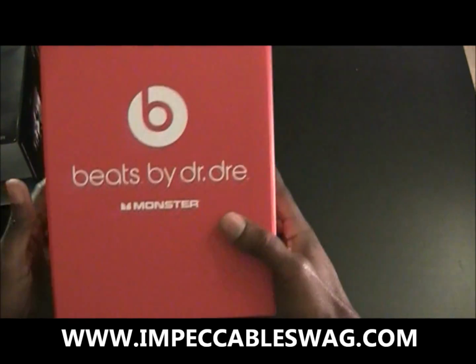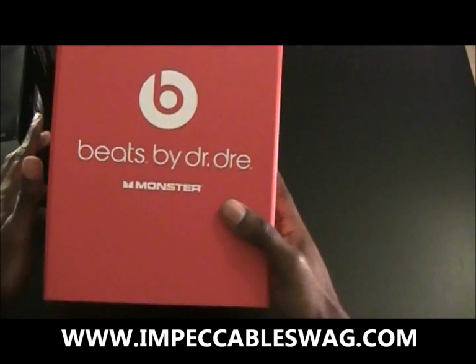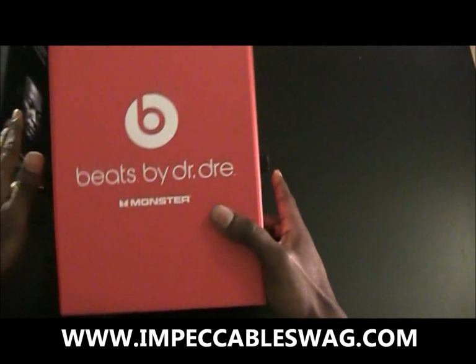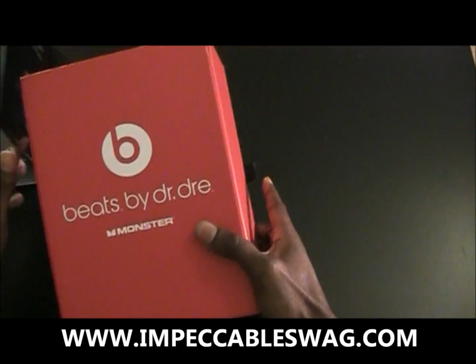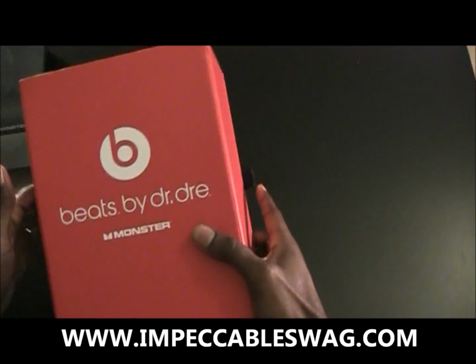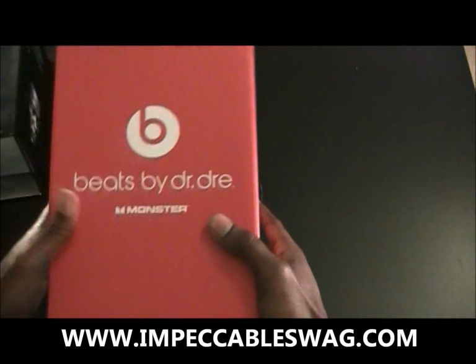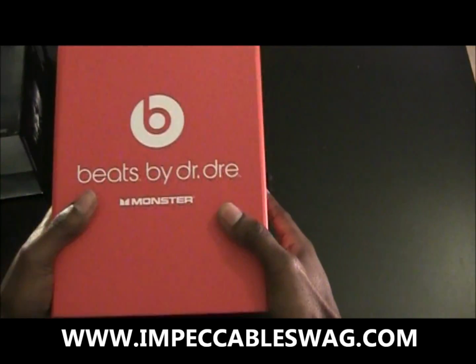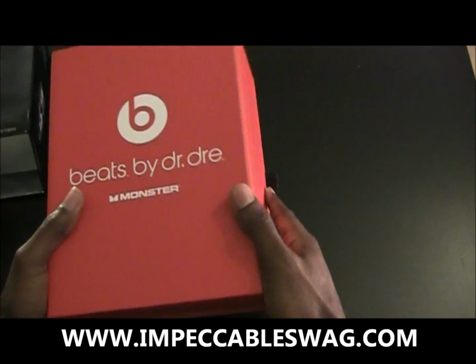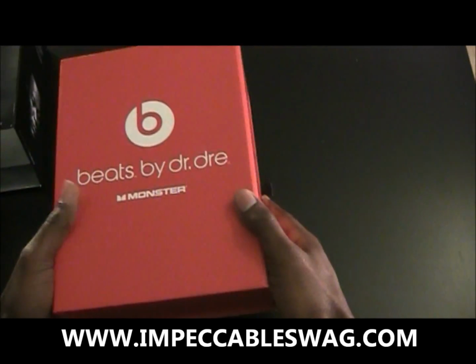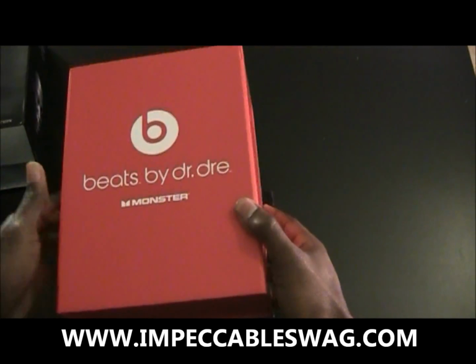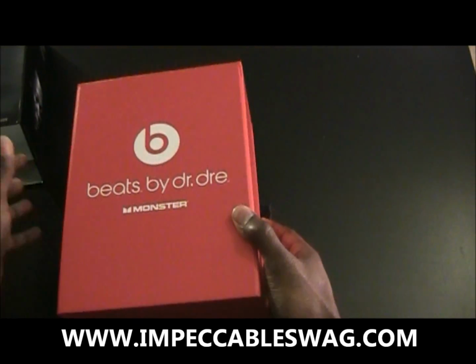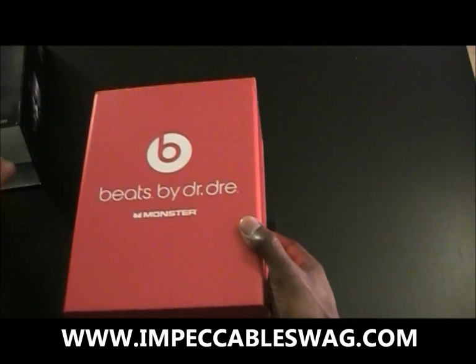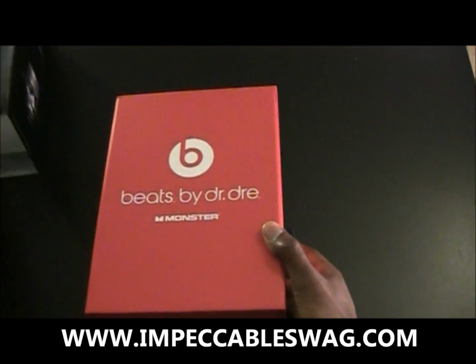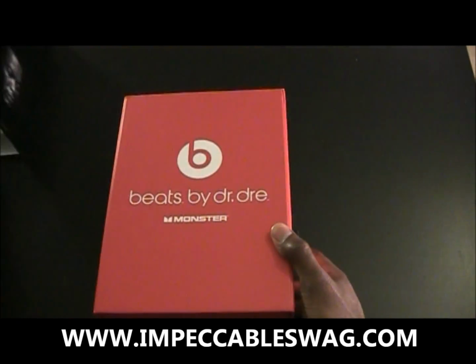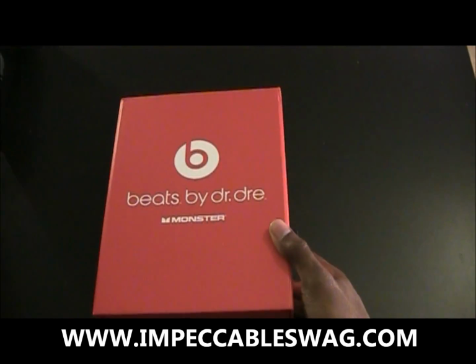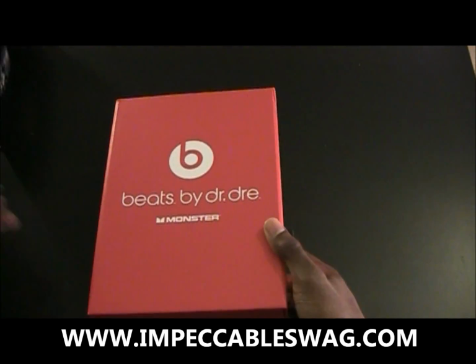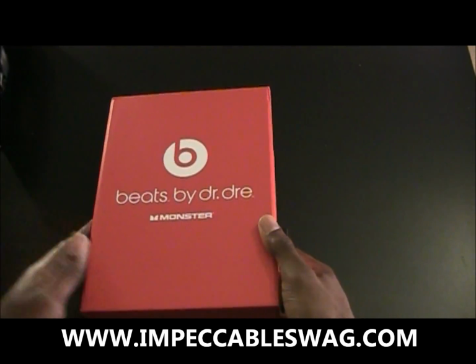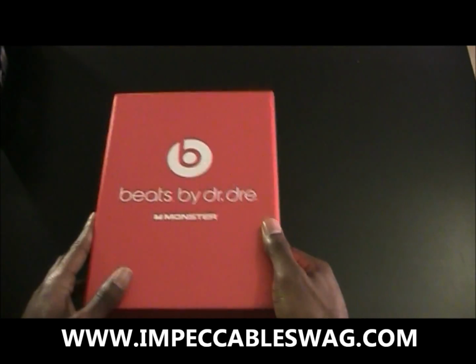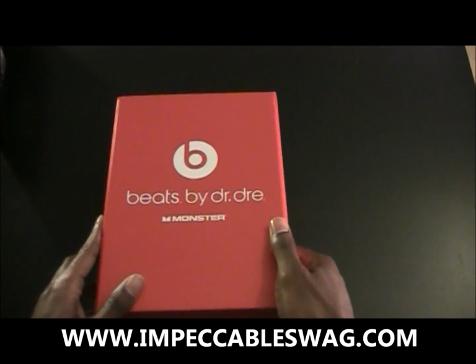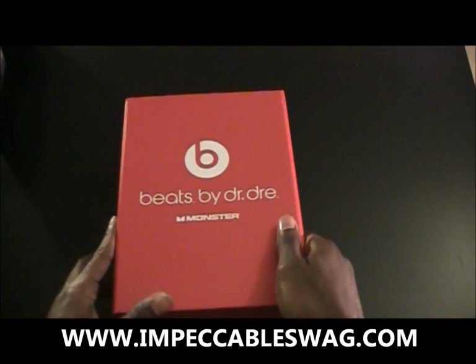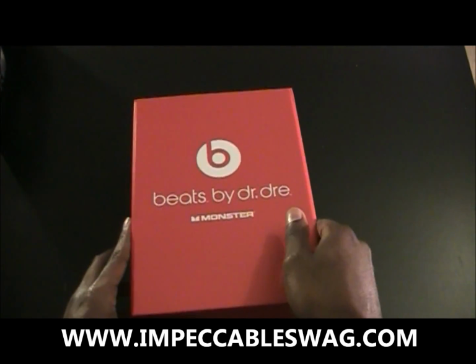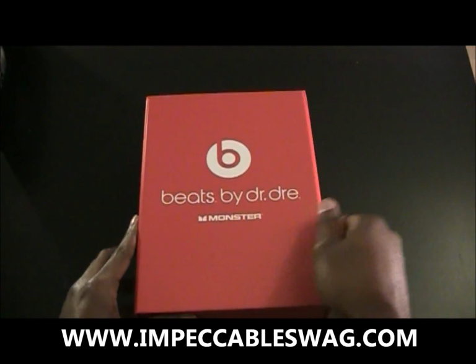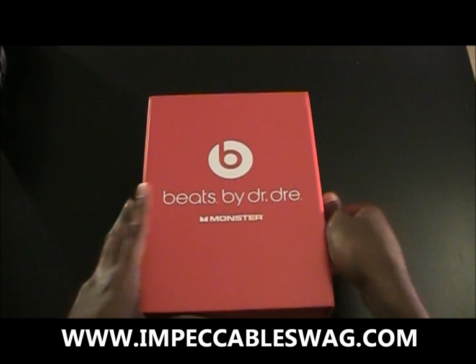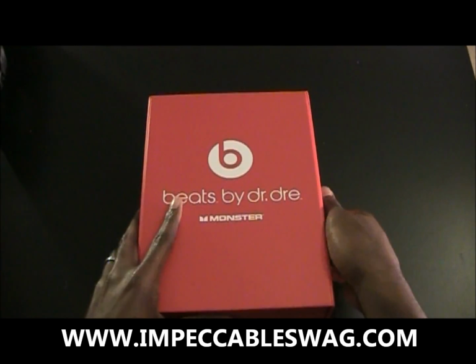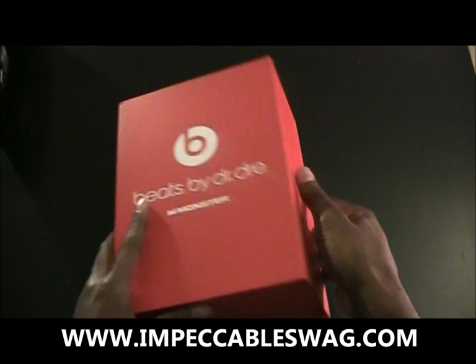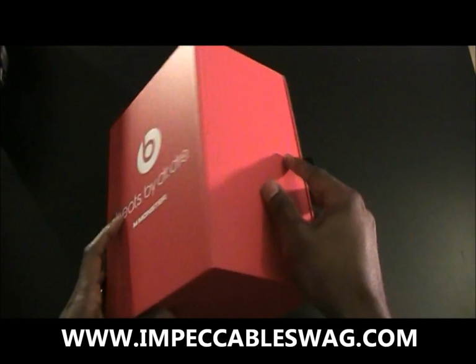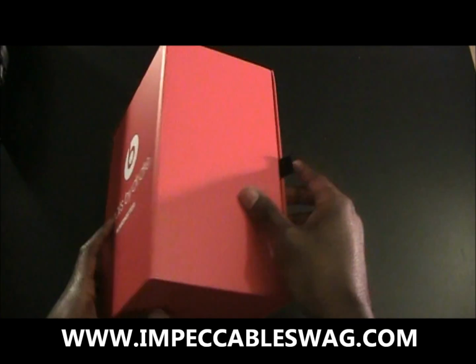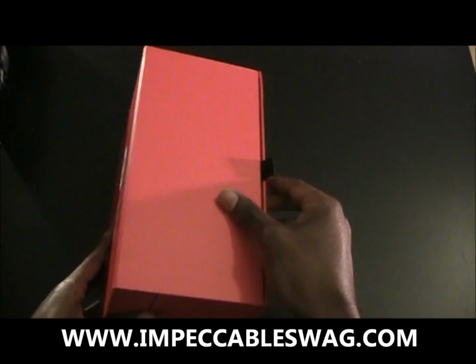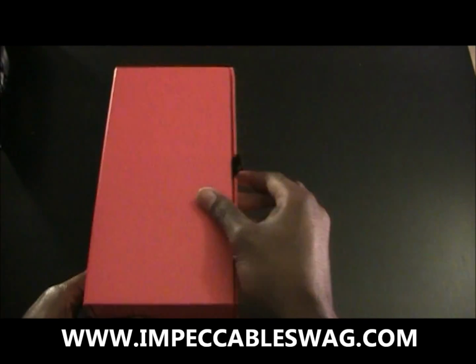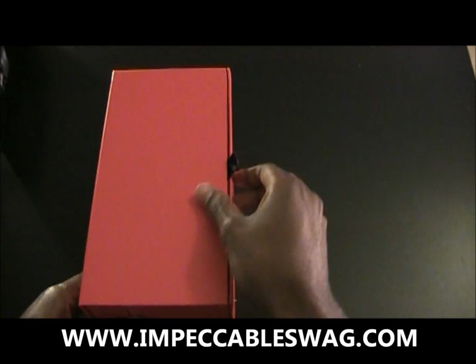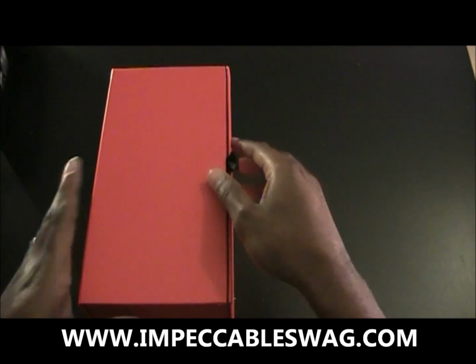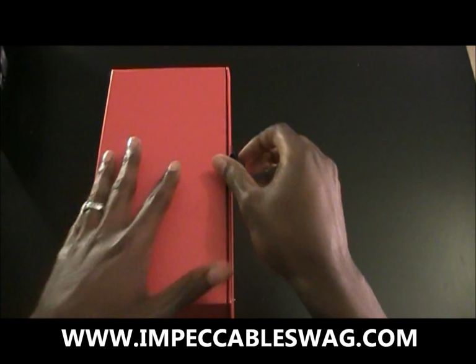So you got the red Beats by Dre box right here, and let's open this up.